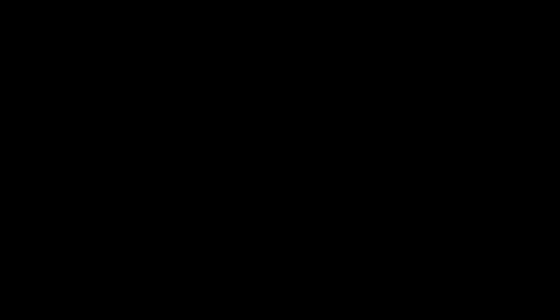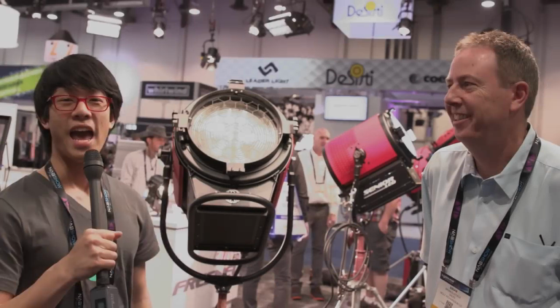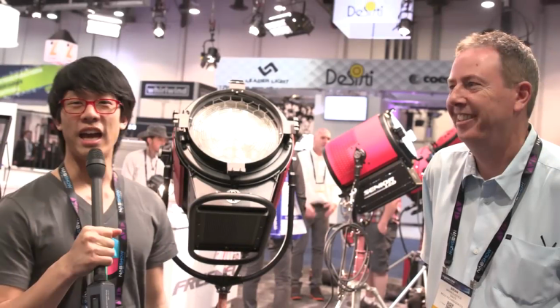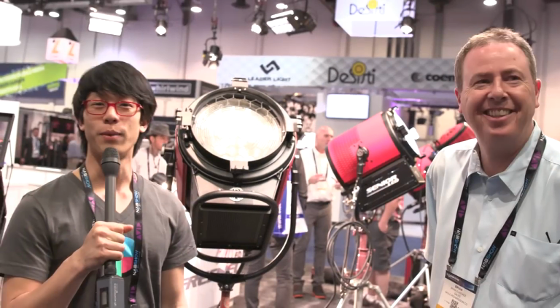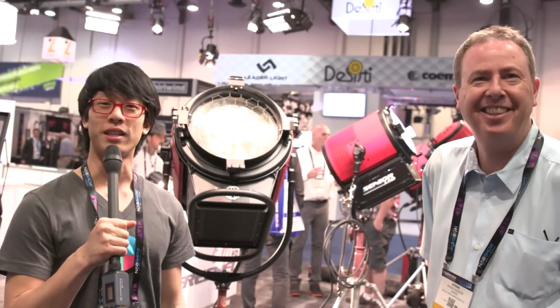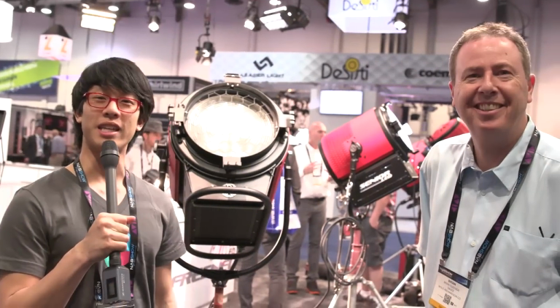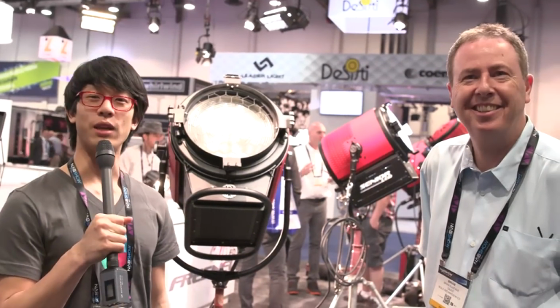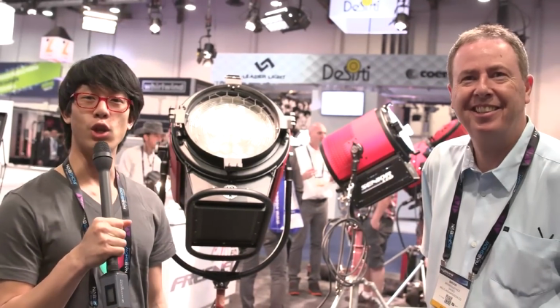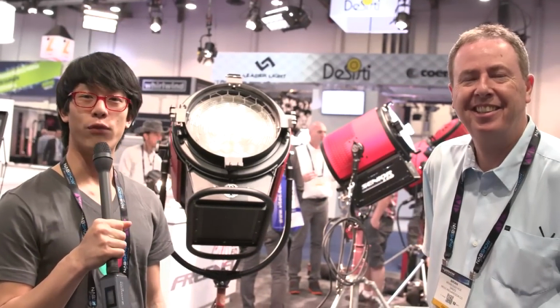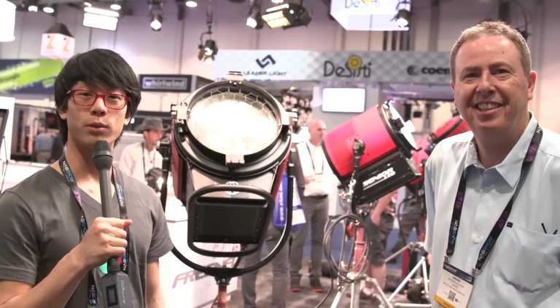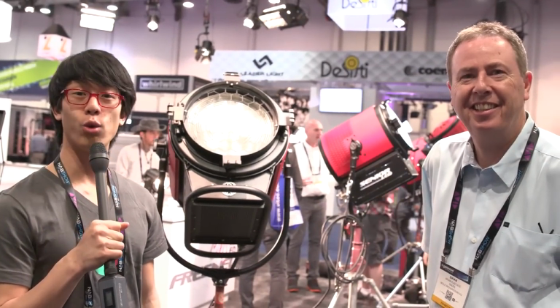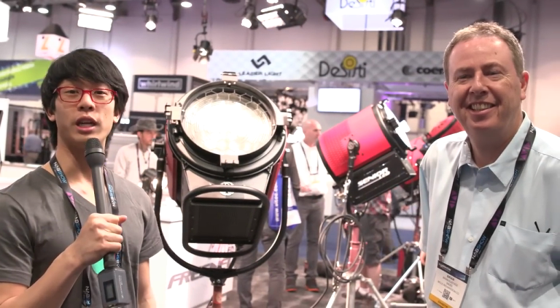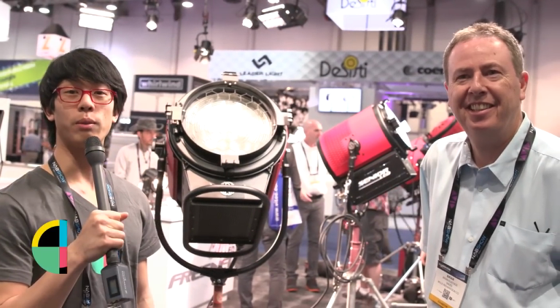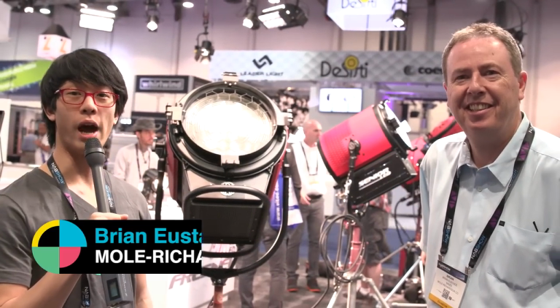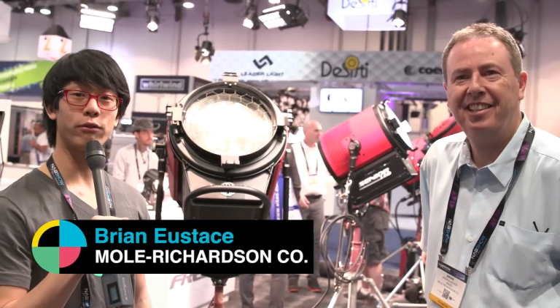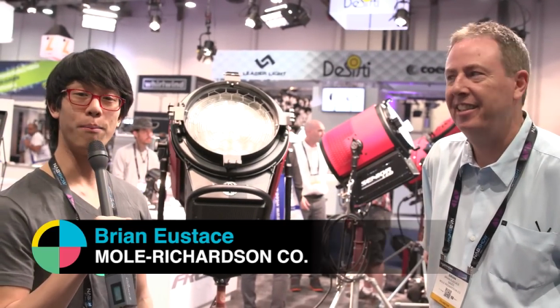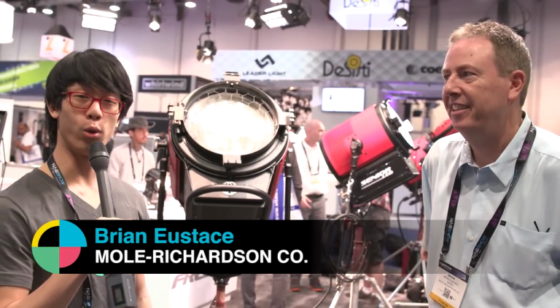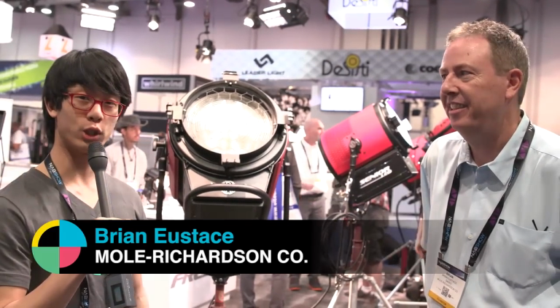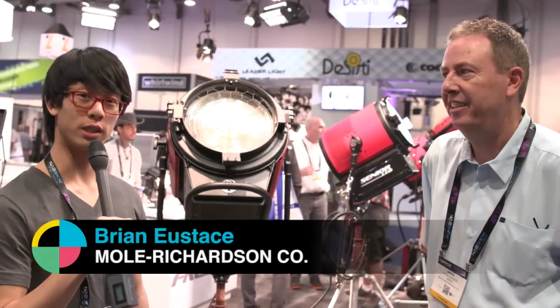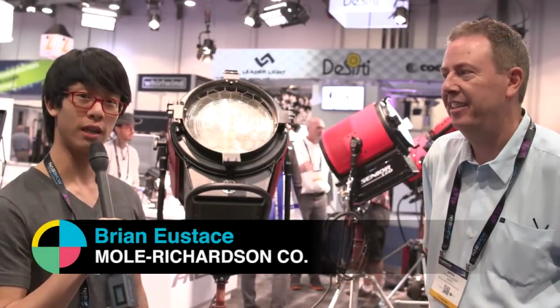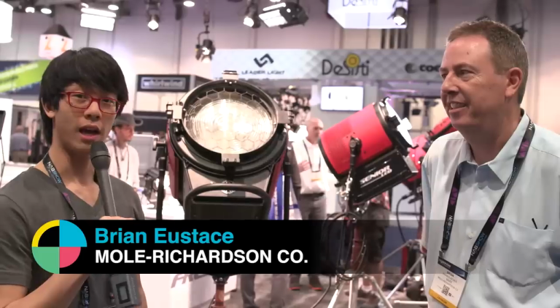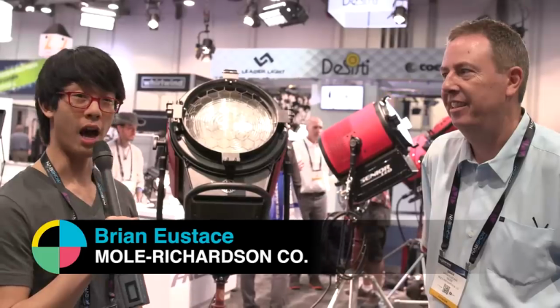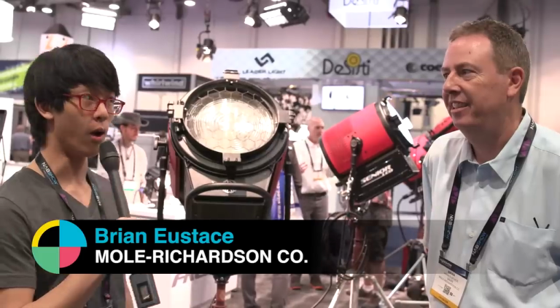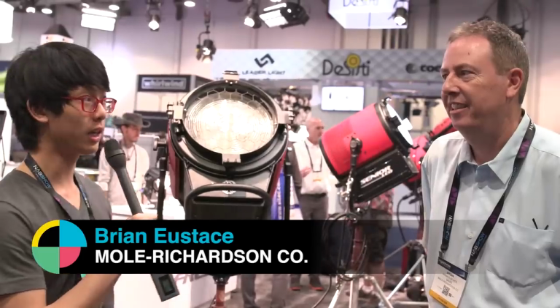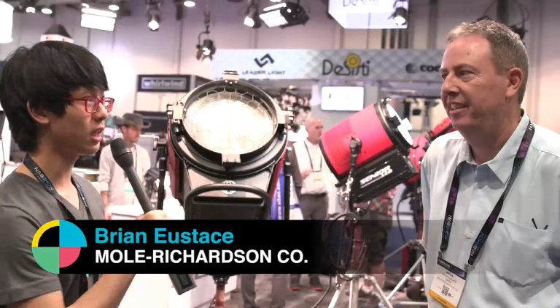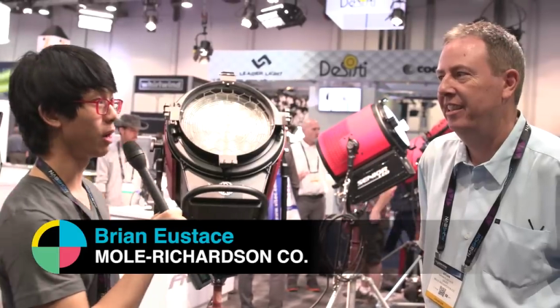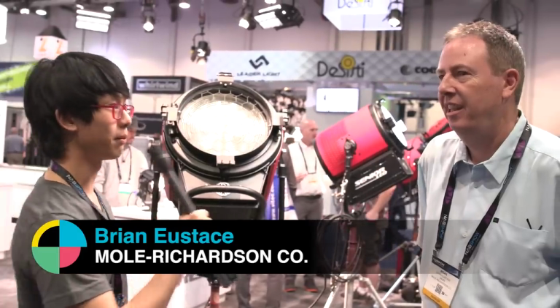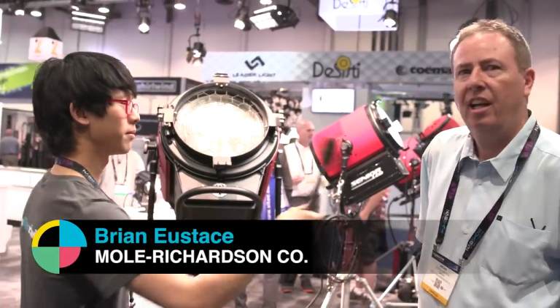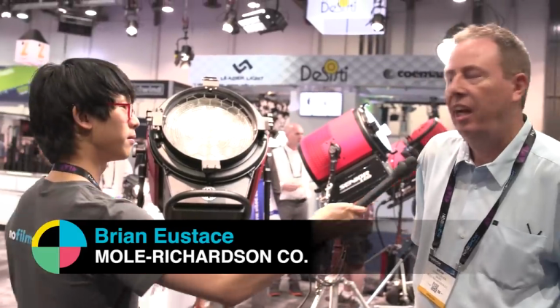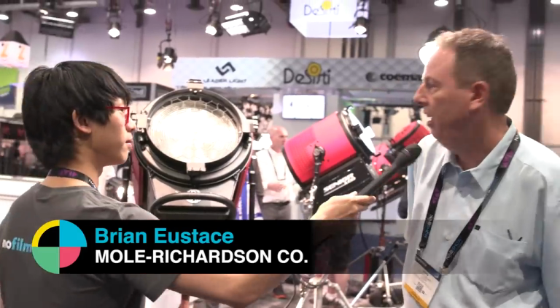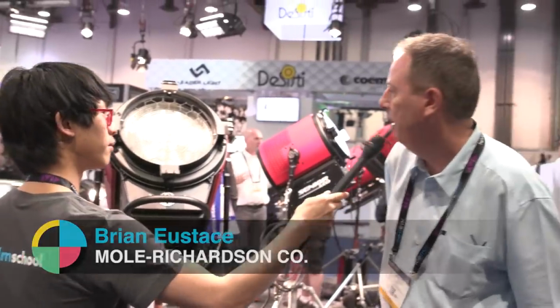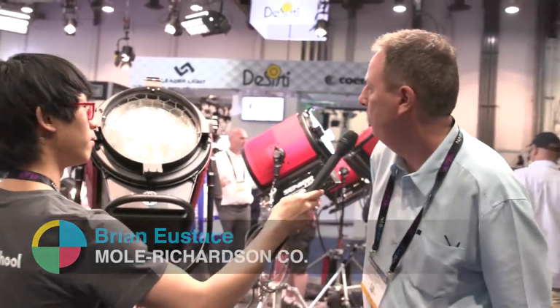Hey everybody, this is Andy with No Film School. We're here with Brian from Mole Richardson. What can you tell us Brian? Hey guys, today I'm going to show you a few new things we have.